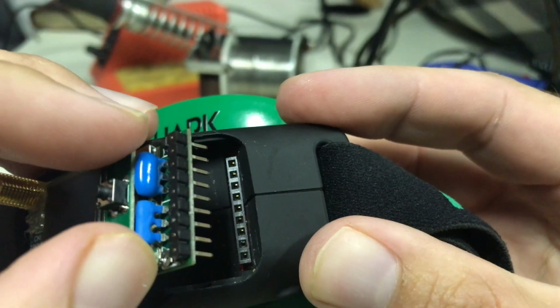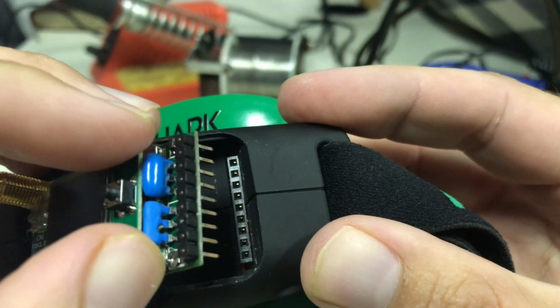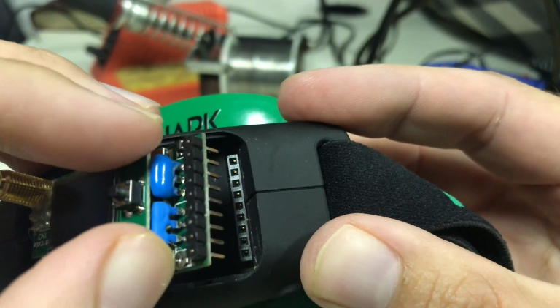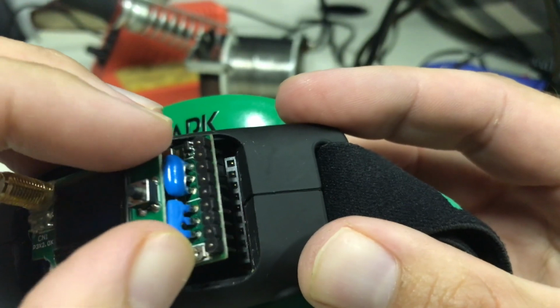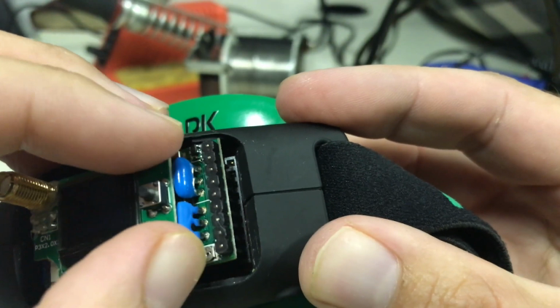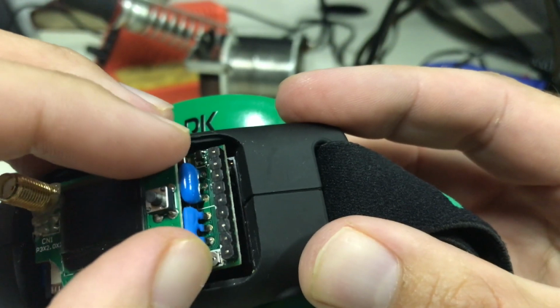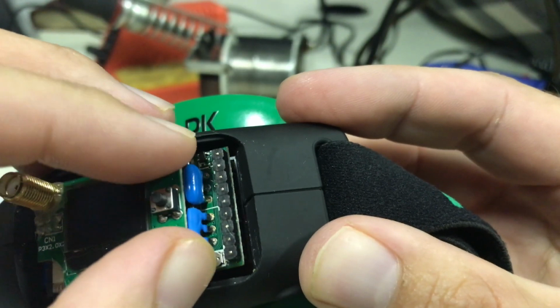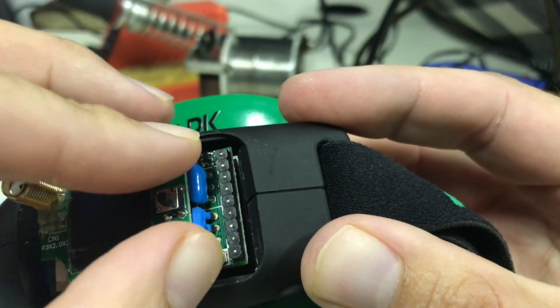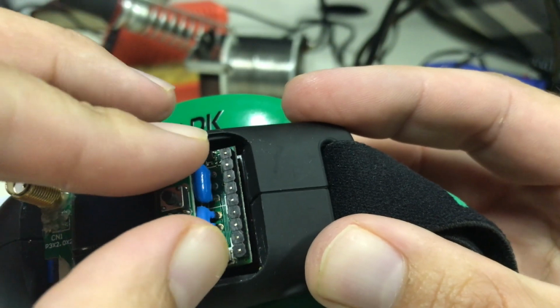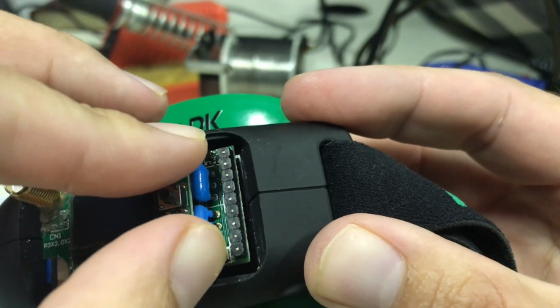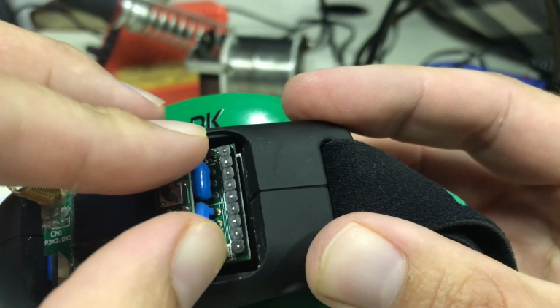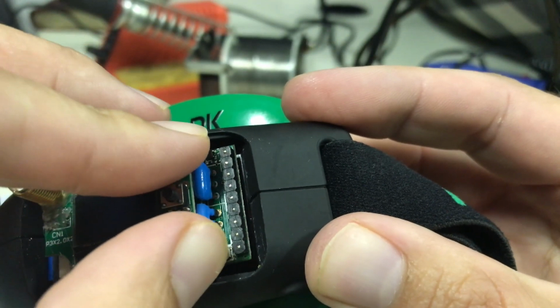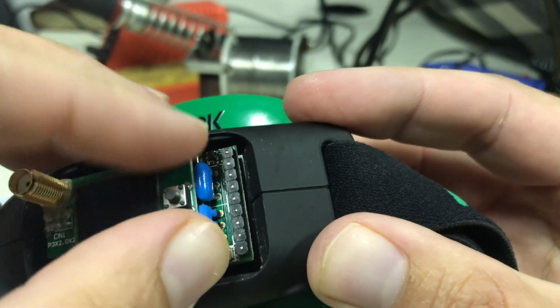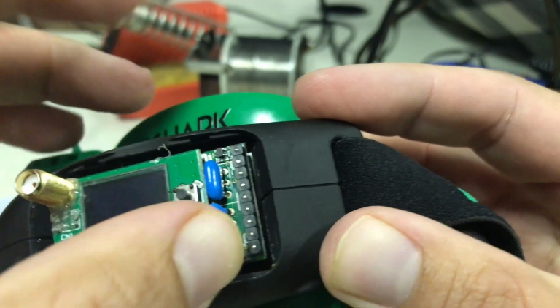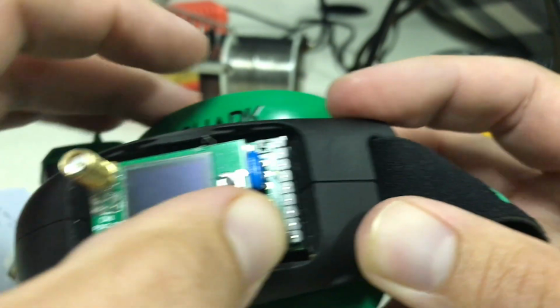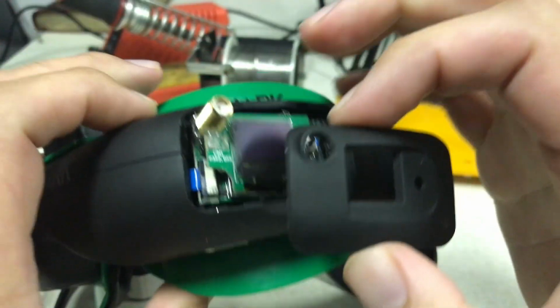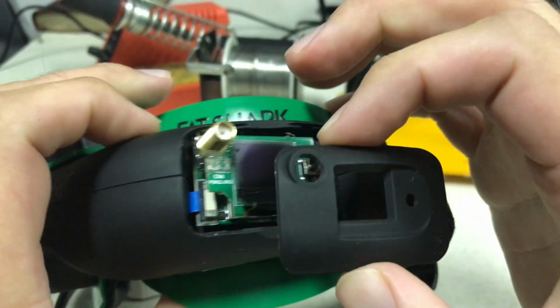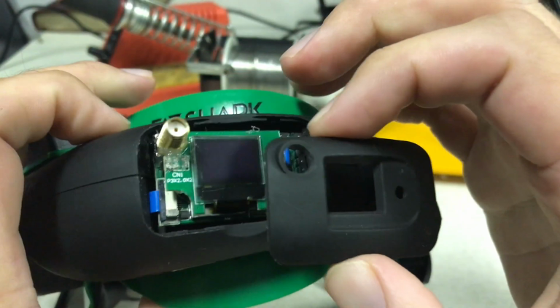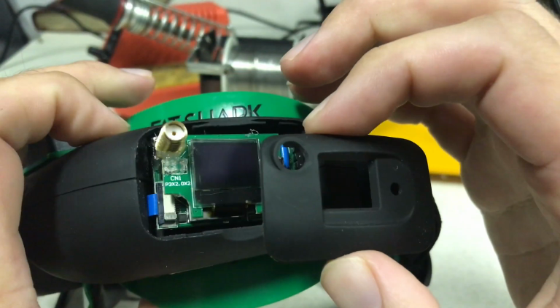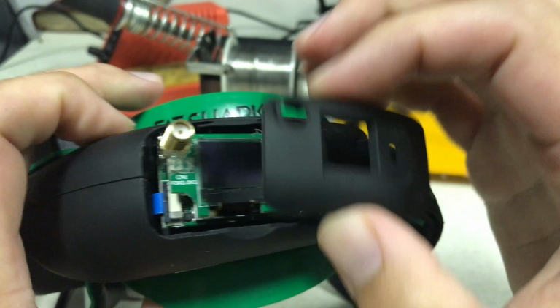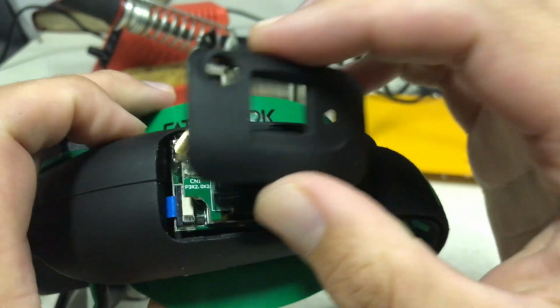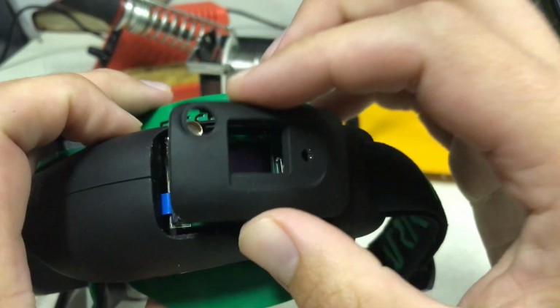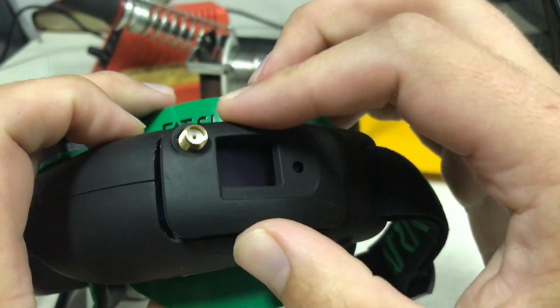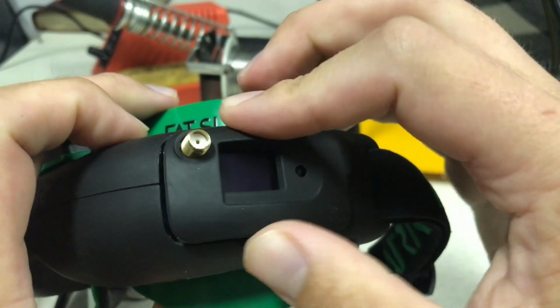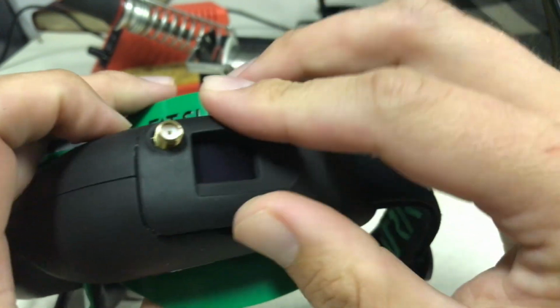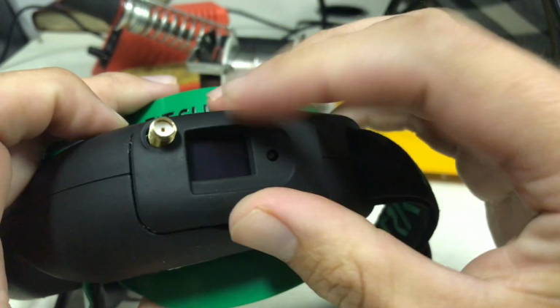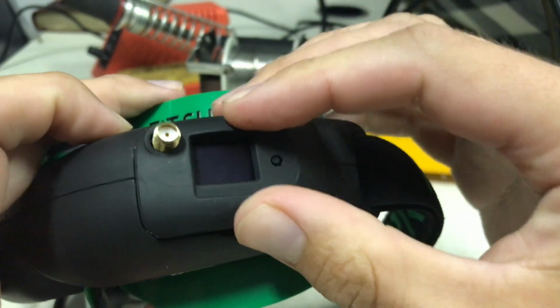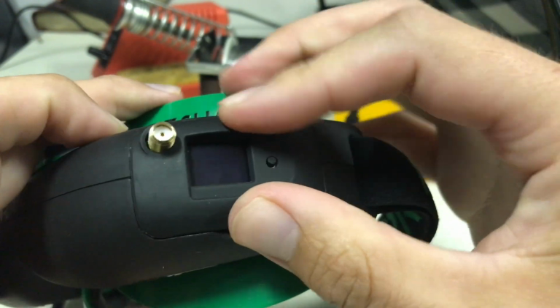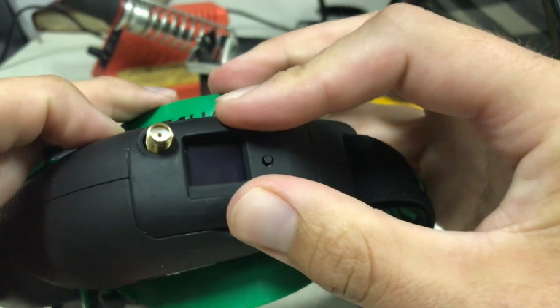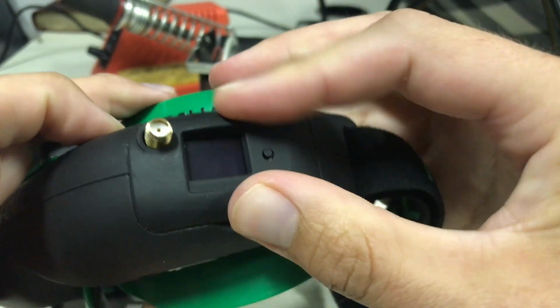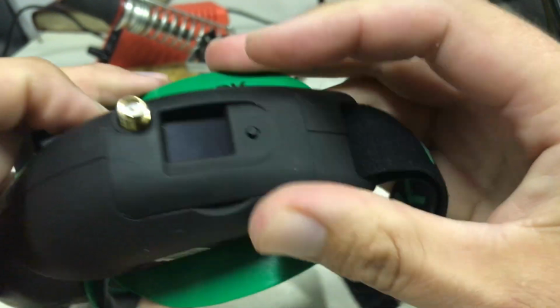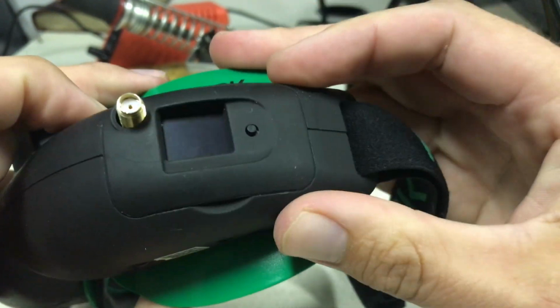Take the pins and then slide it right in place. Take the cover — snaps right on.